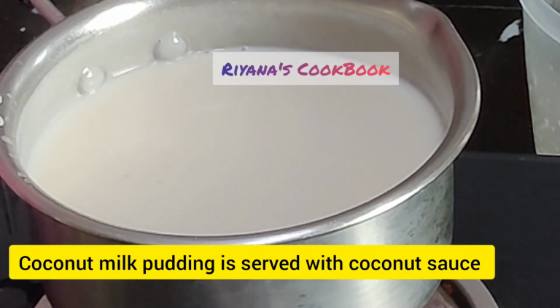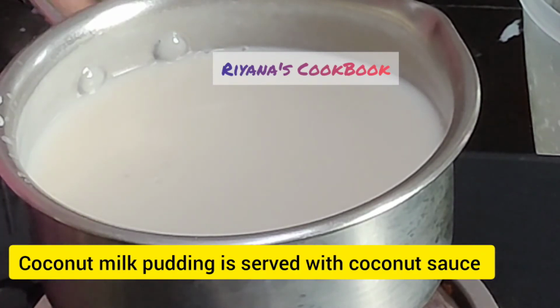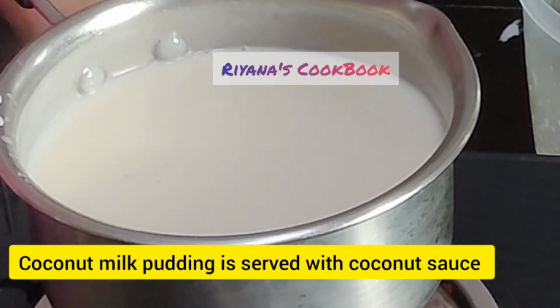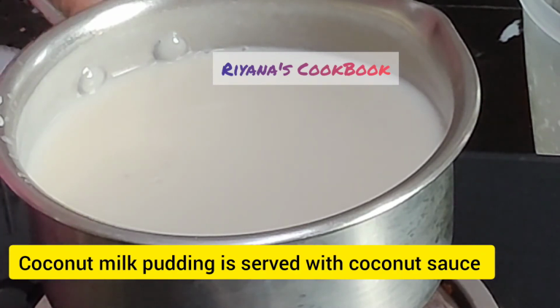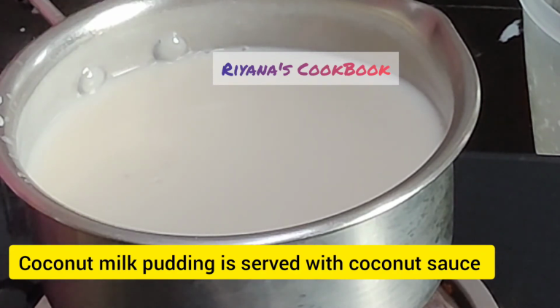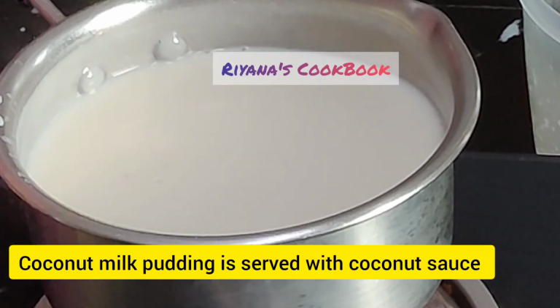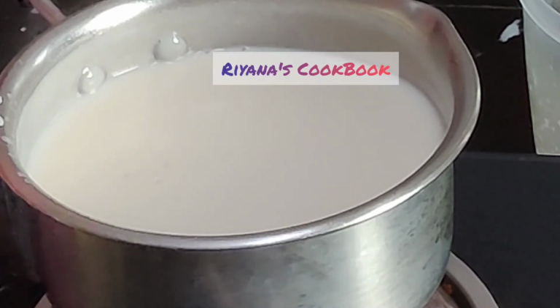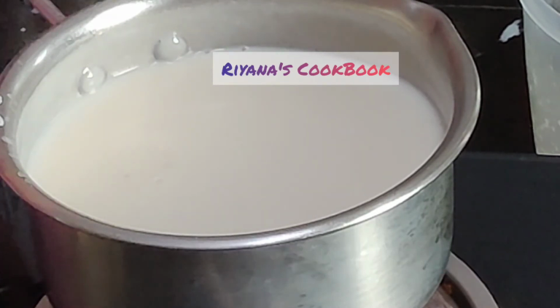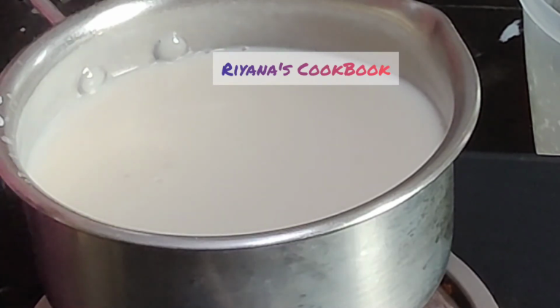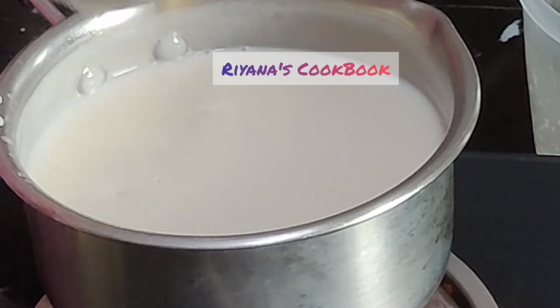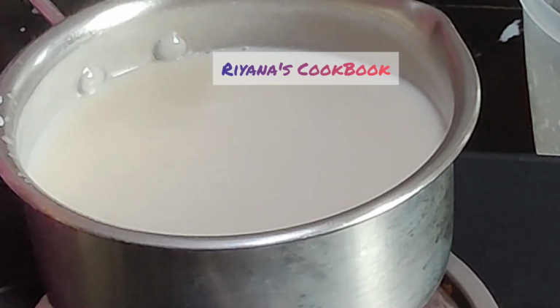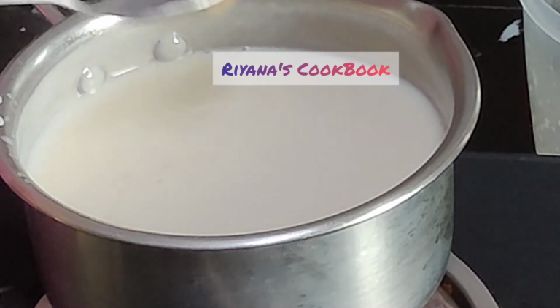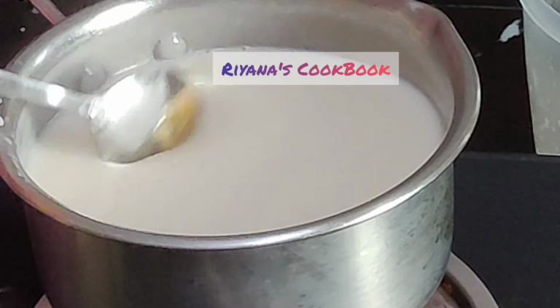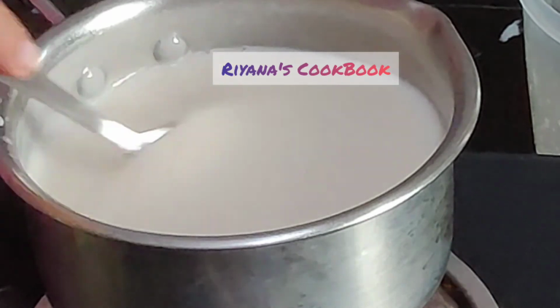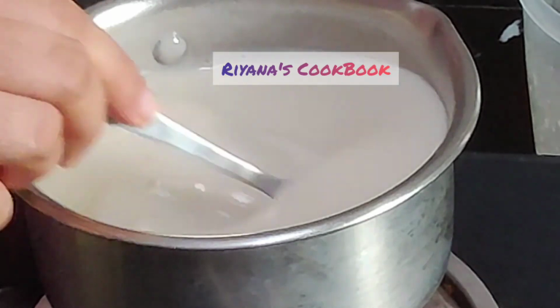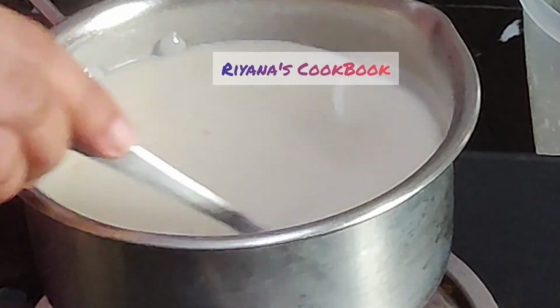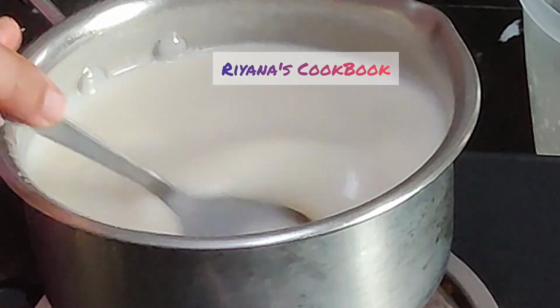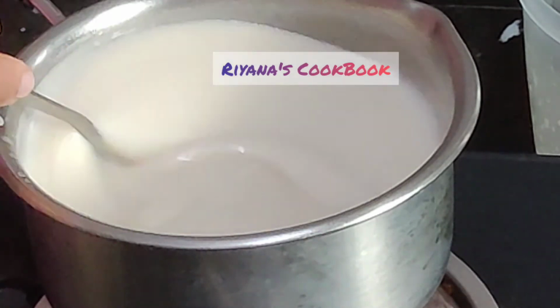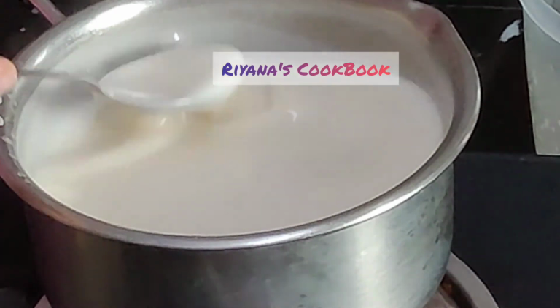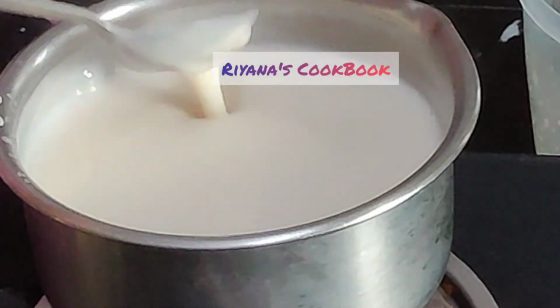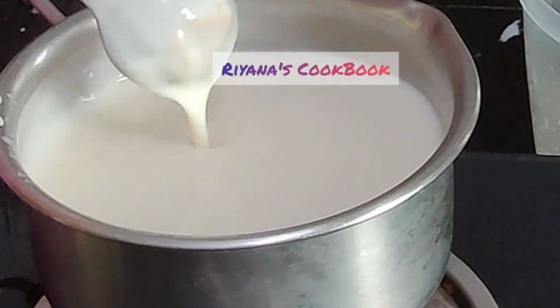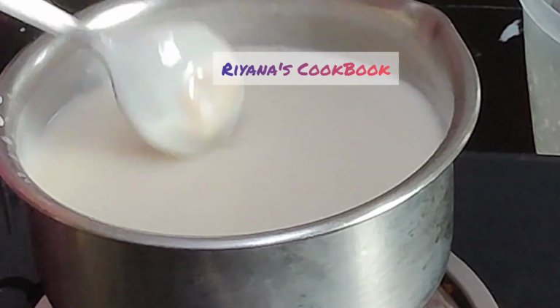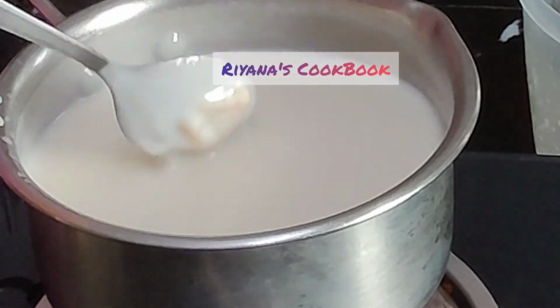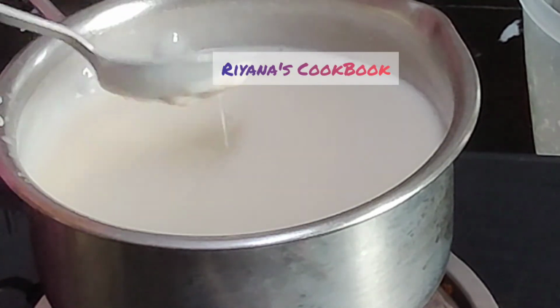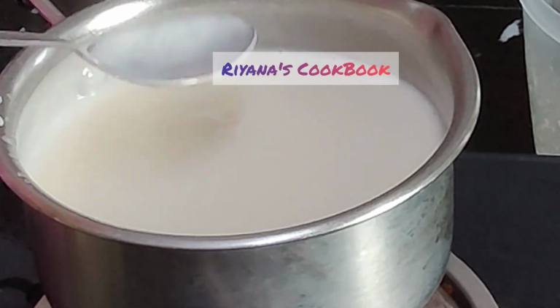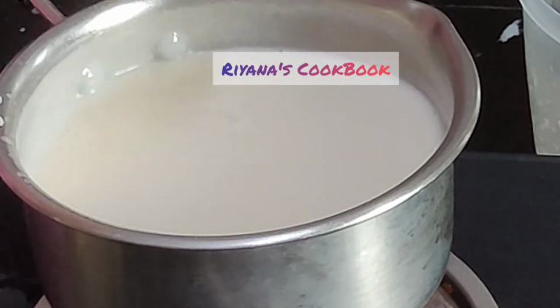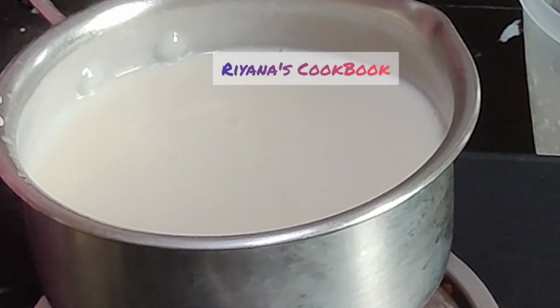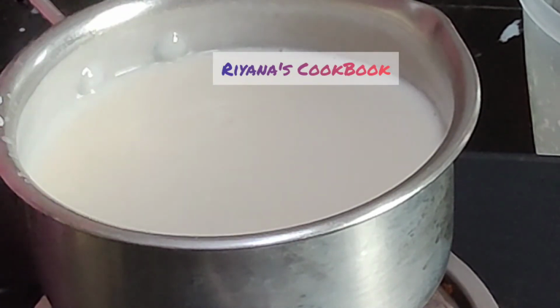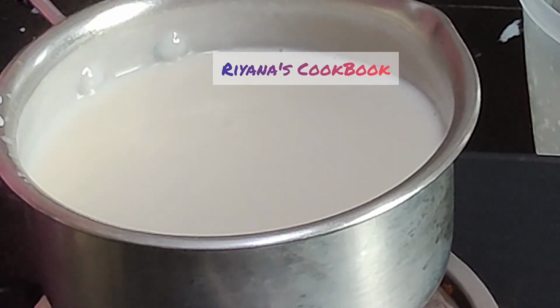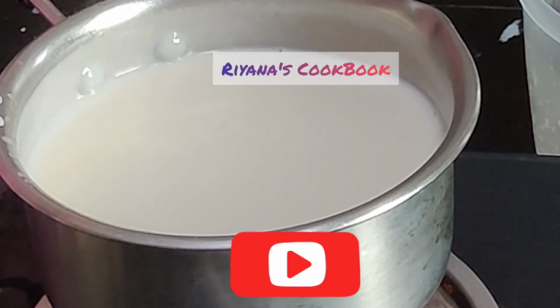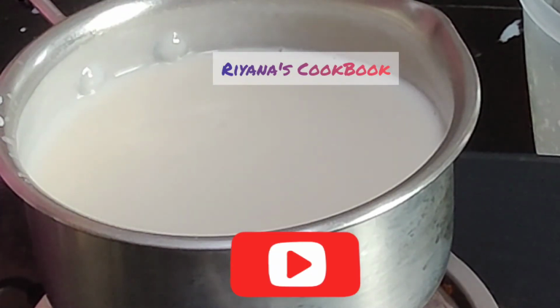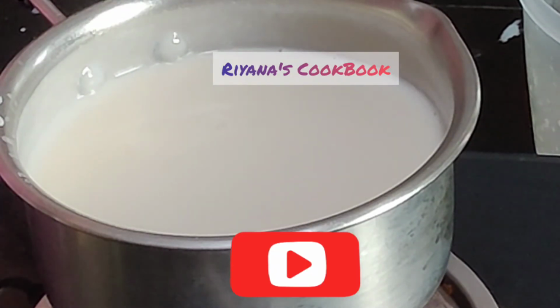The sauce will be served when the pudding is served in the bowl. Then, add the sauce on top.